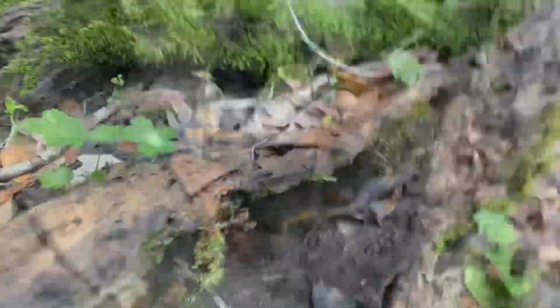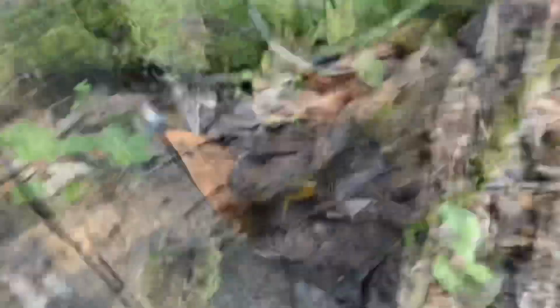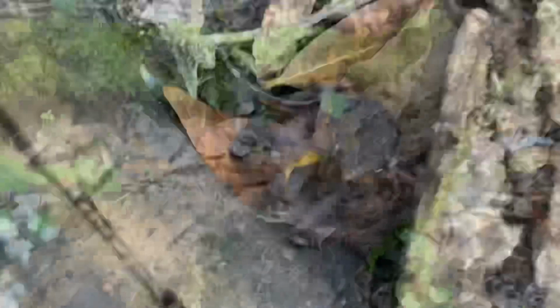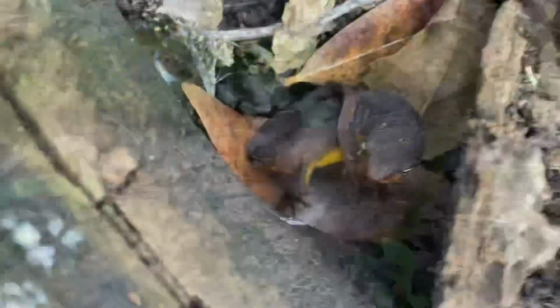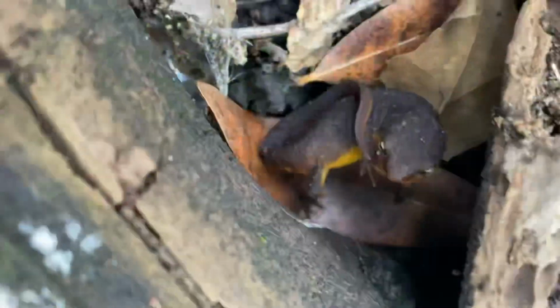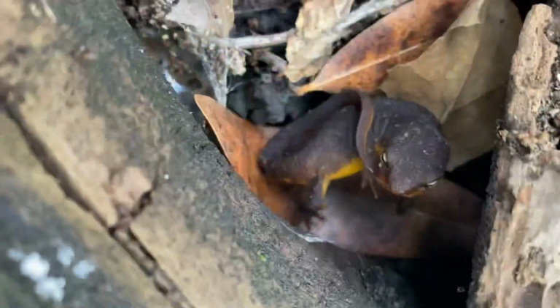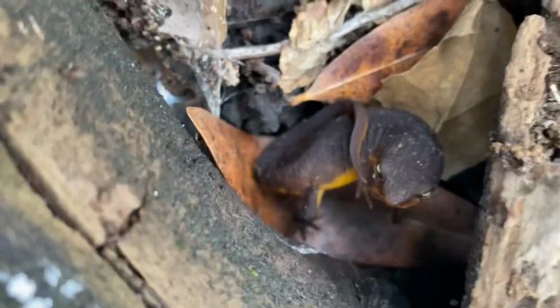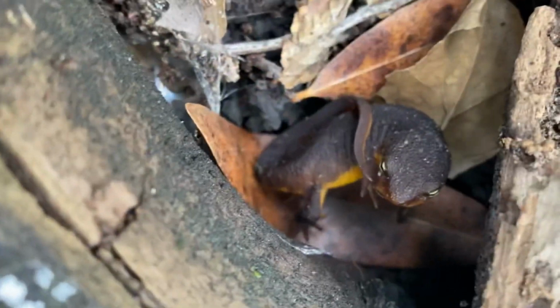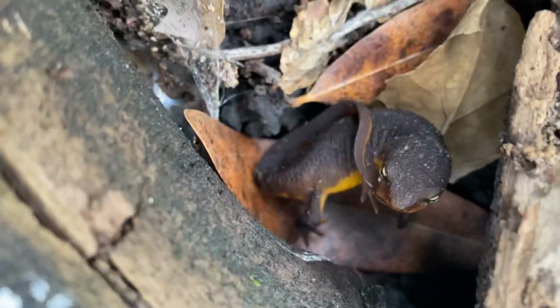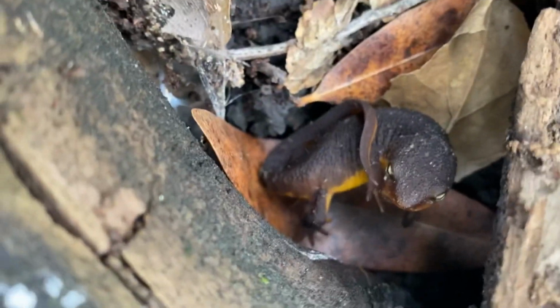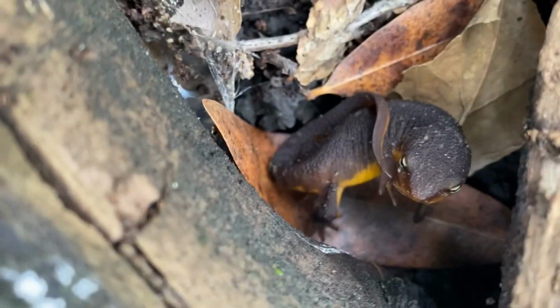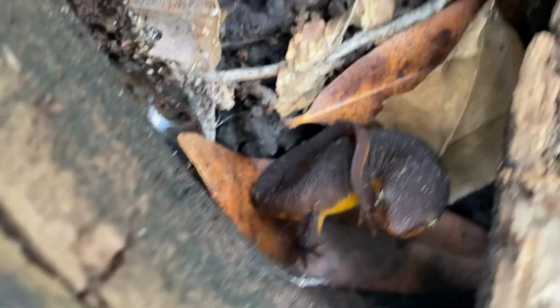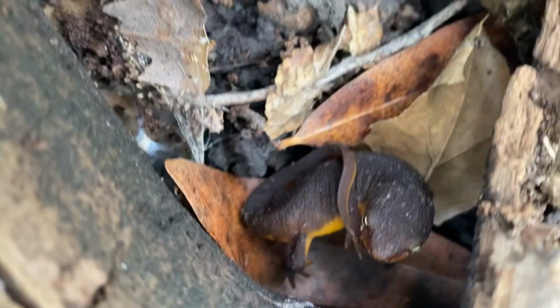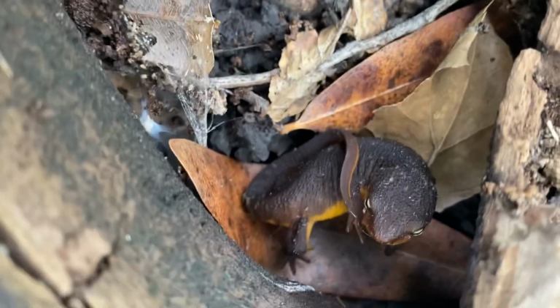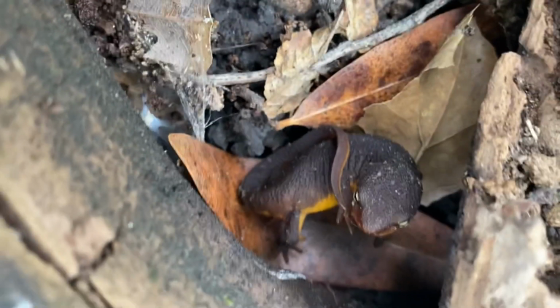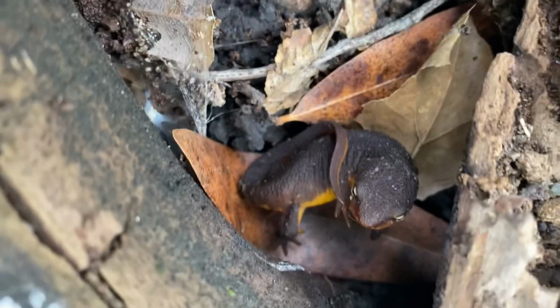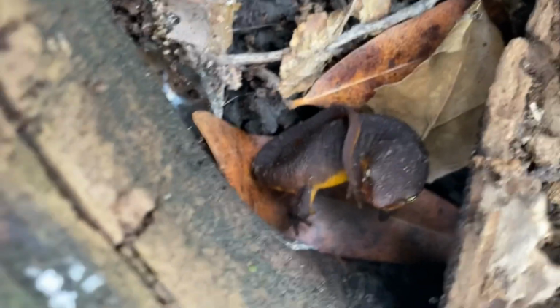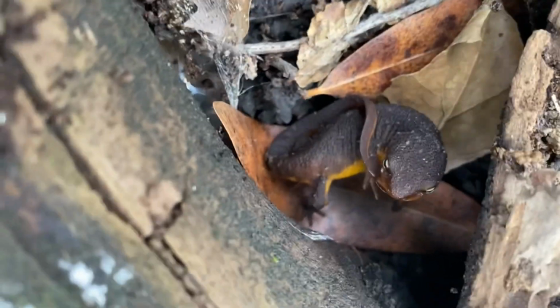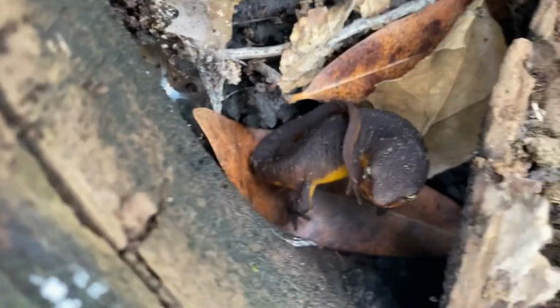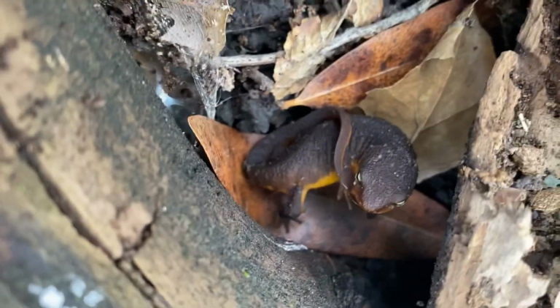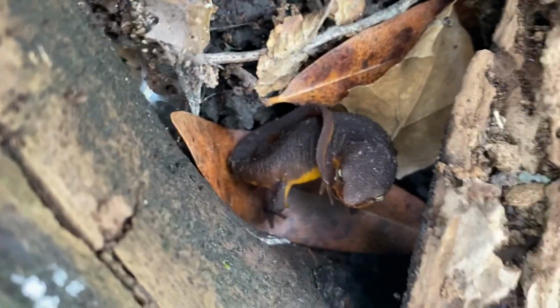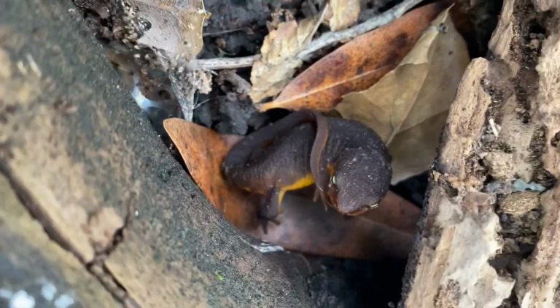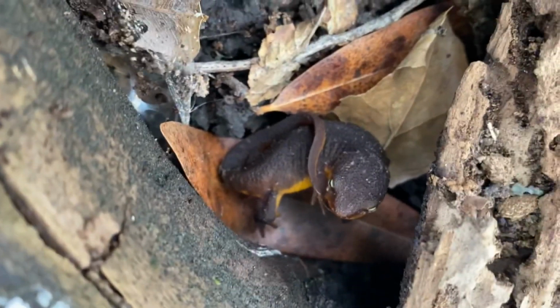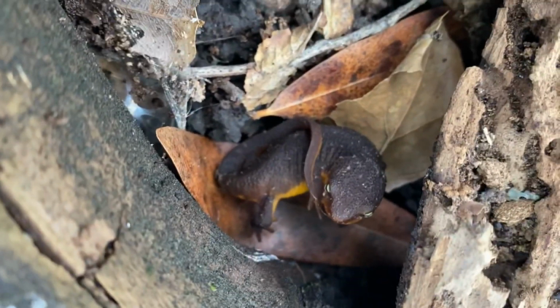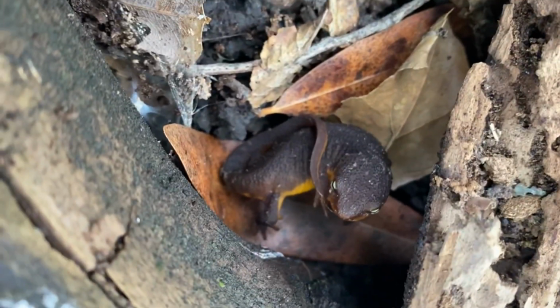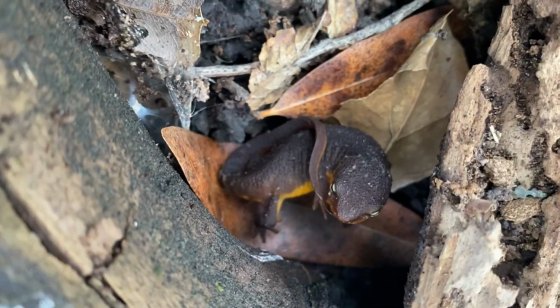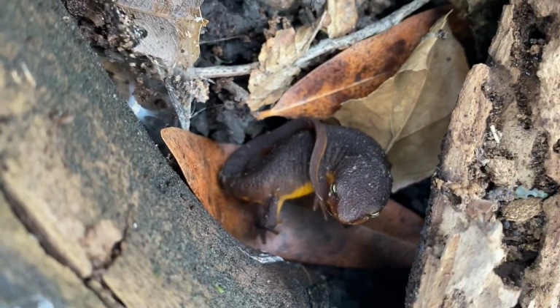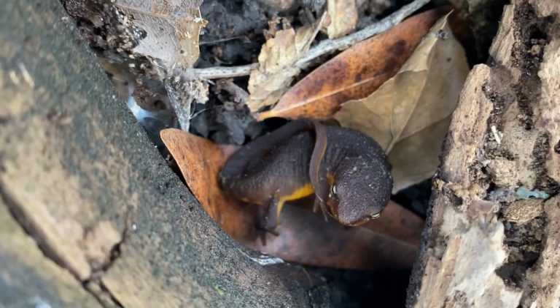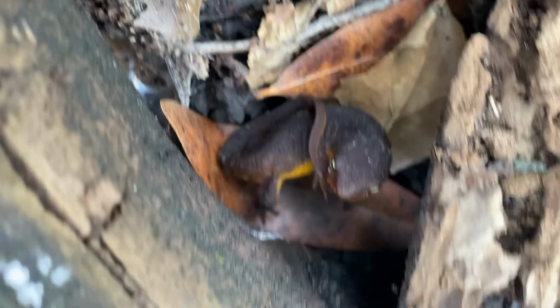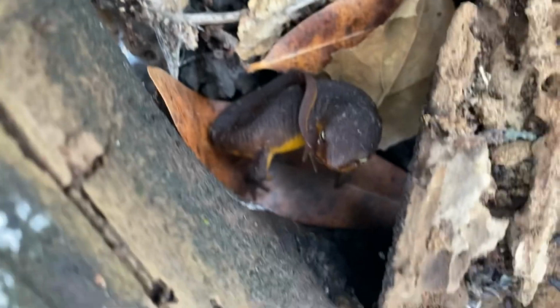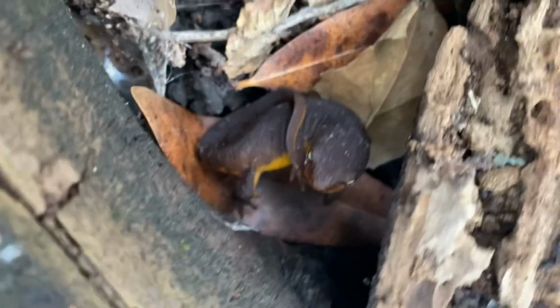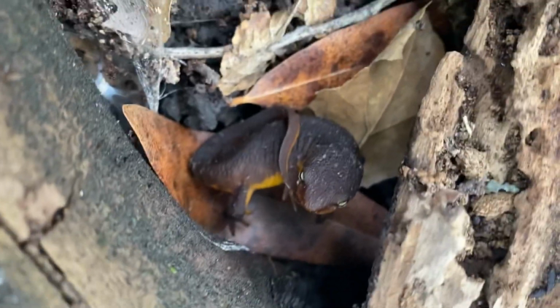I just found California newt number two. Very poisonous amphibian.